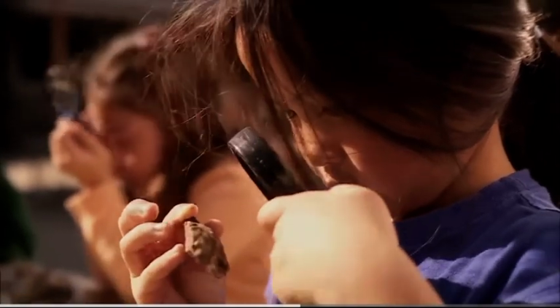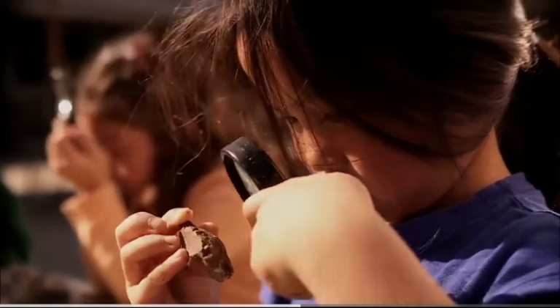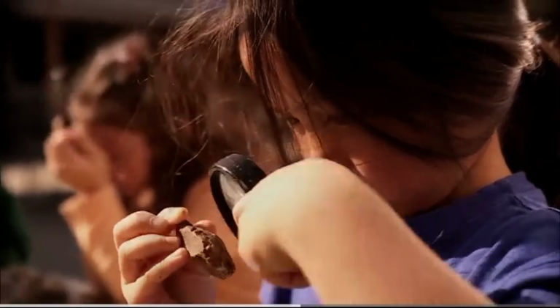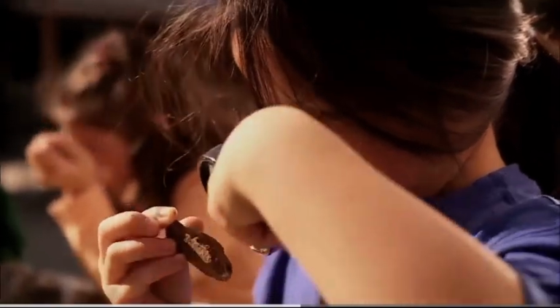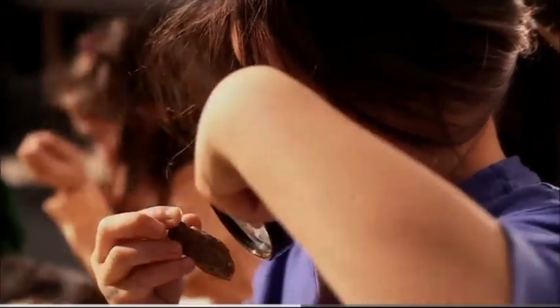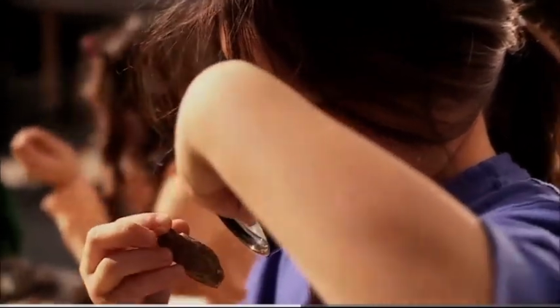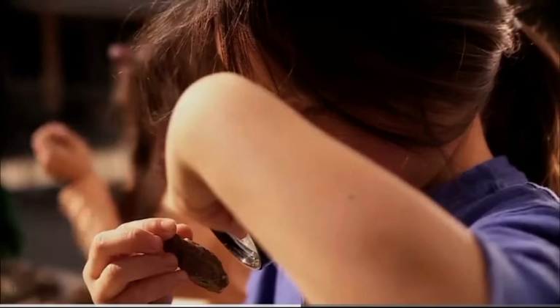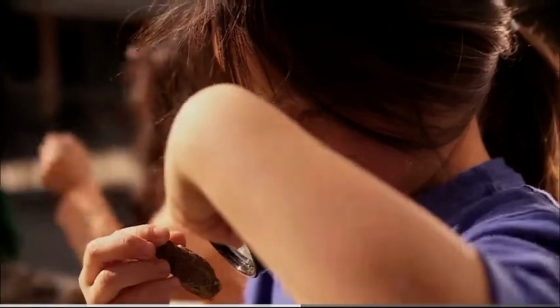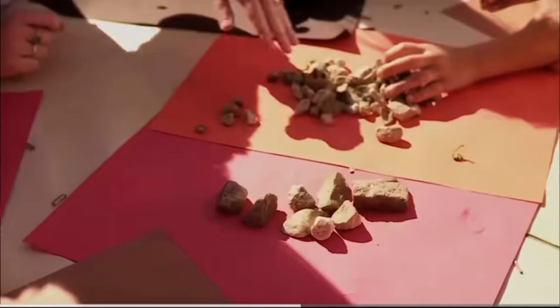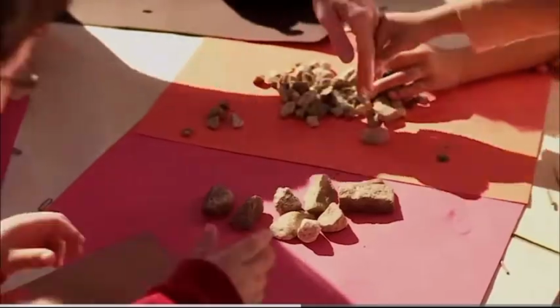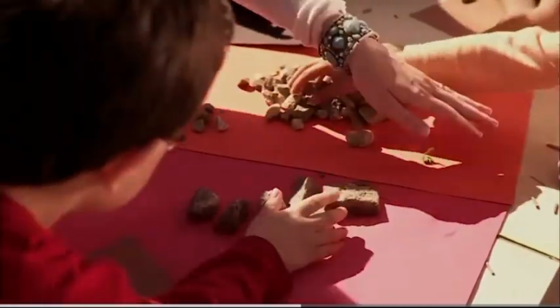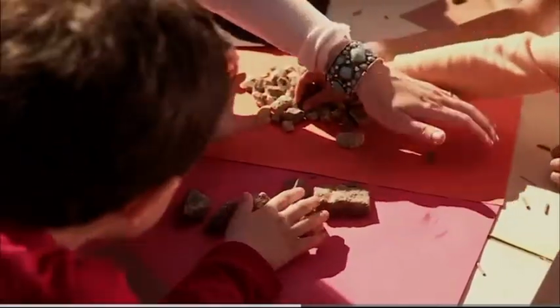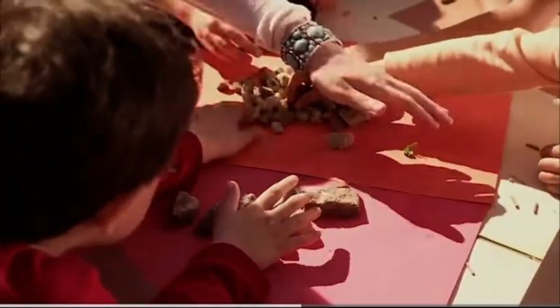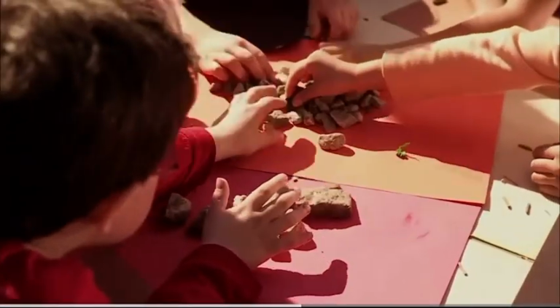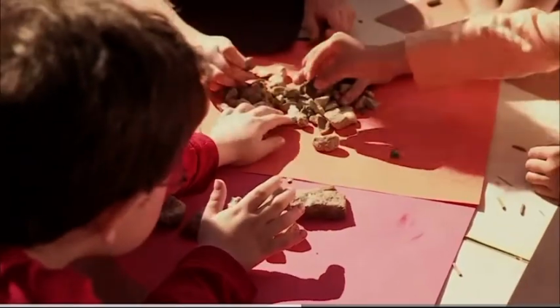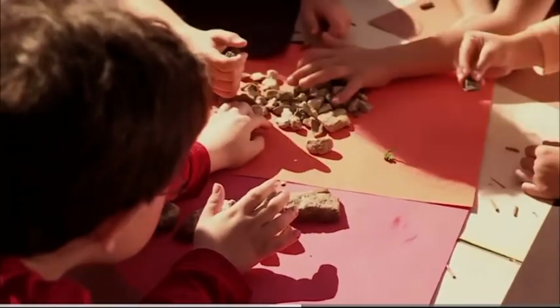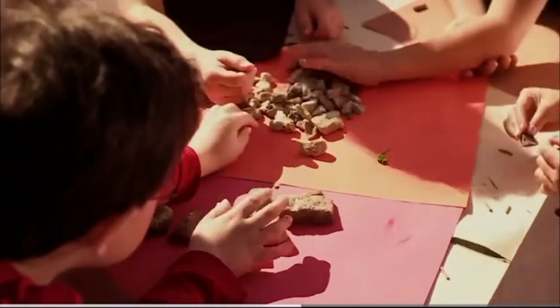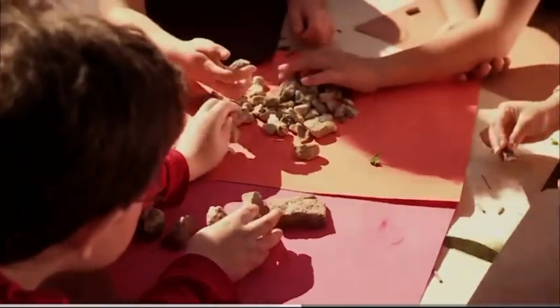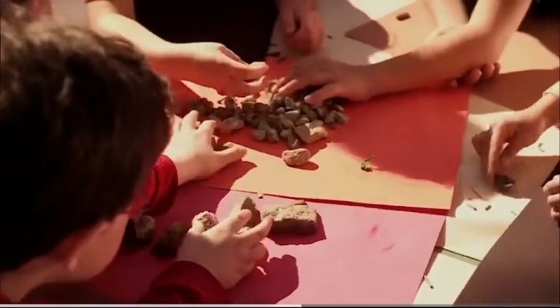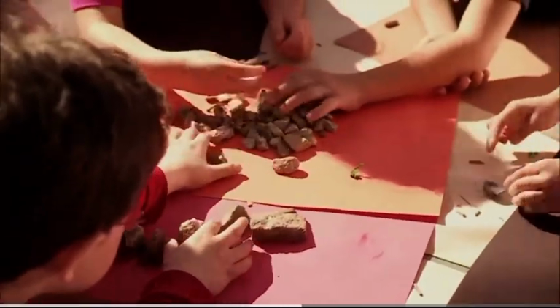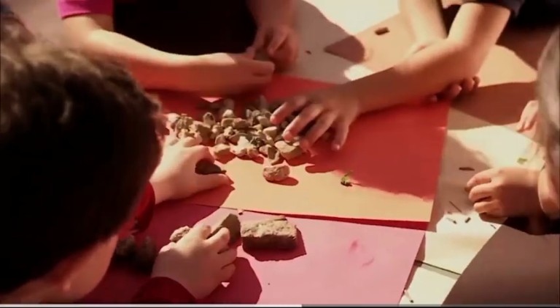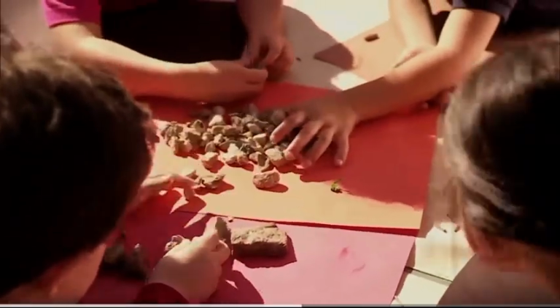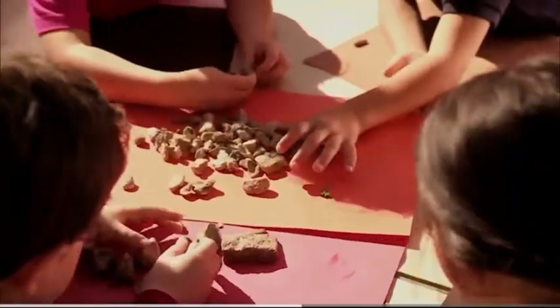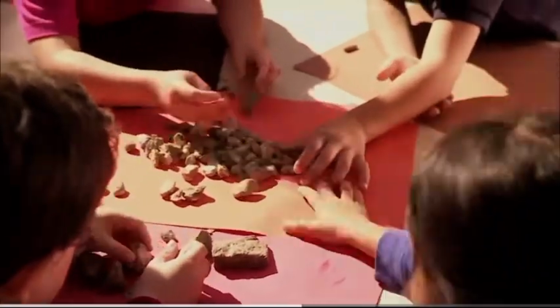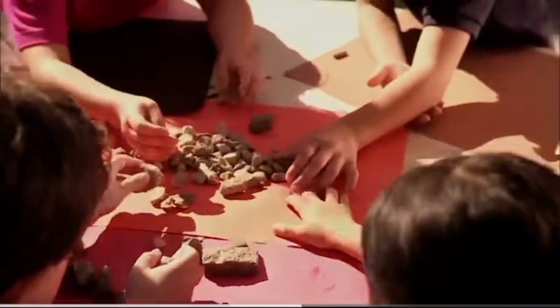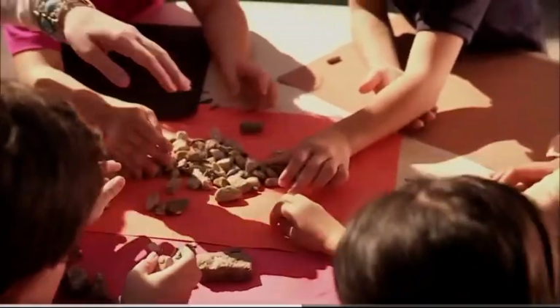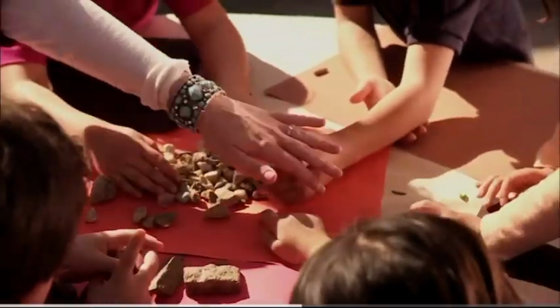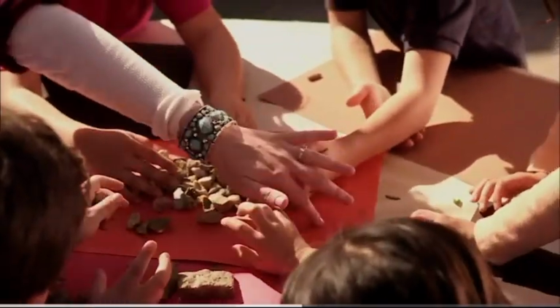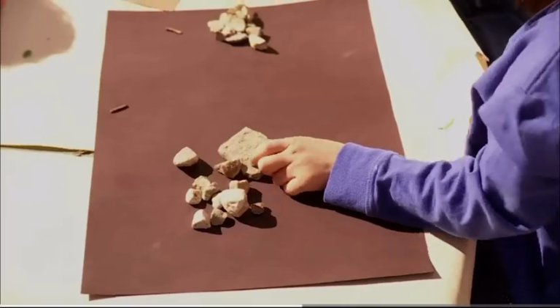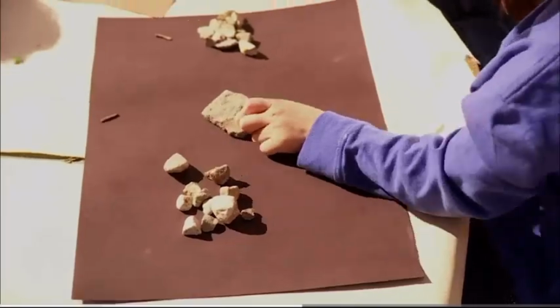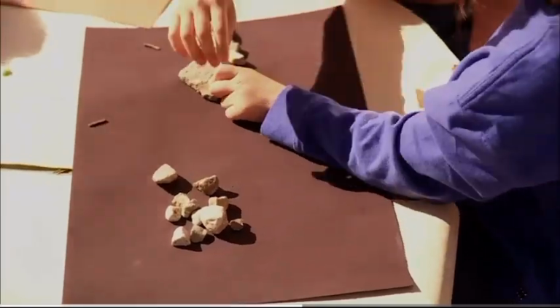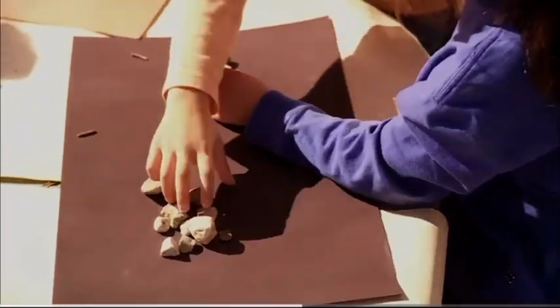Now, work as a team to sort your rocks by color, texture, and shape.